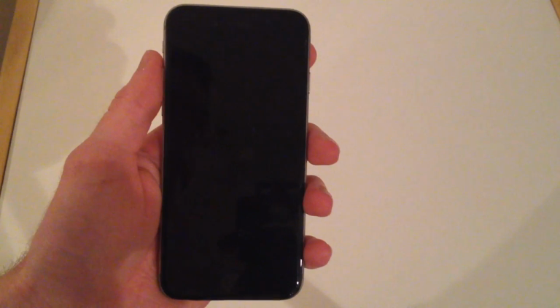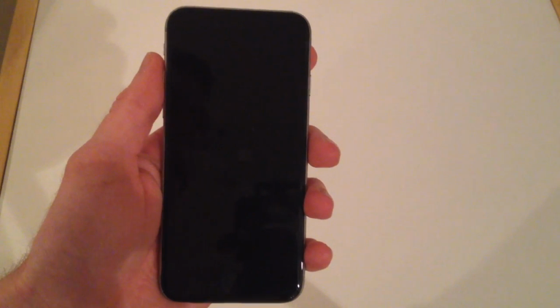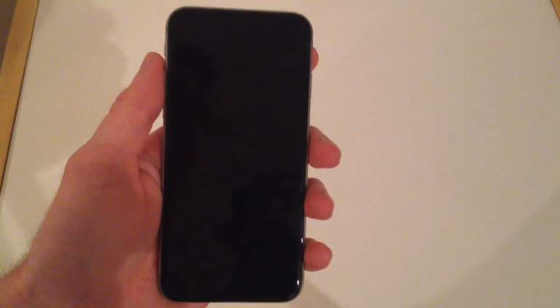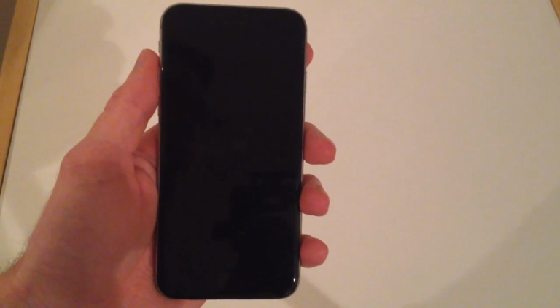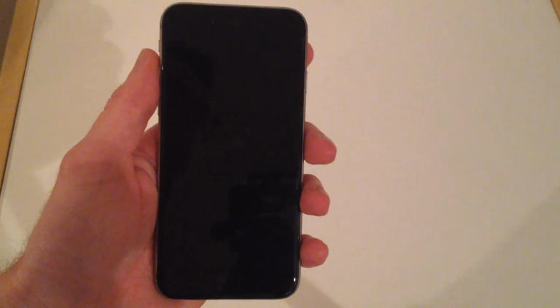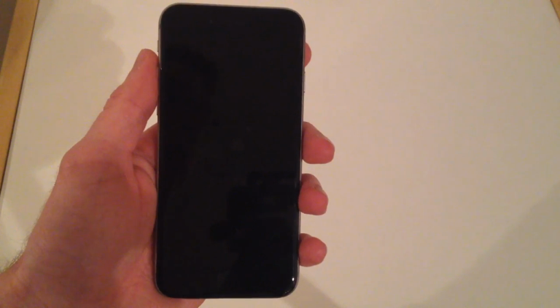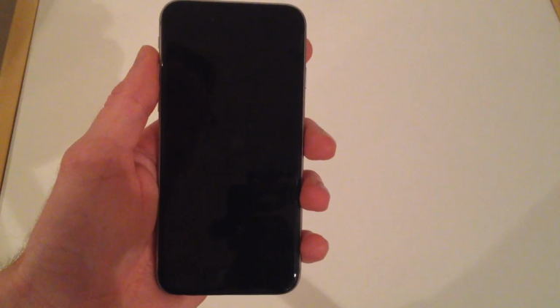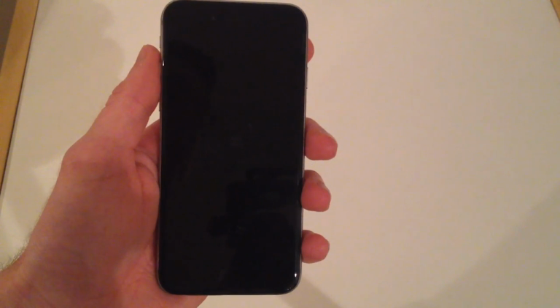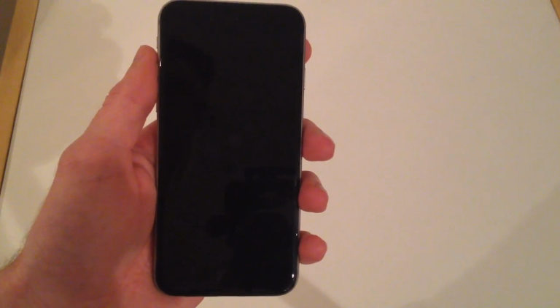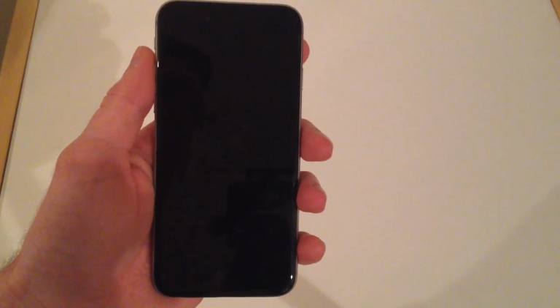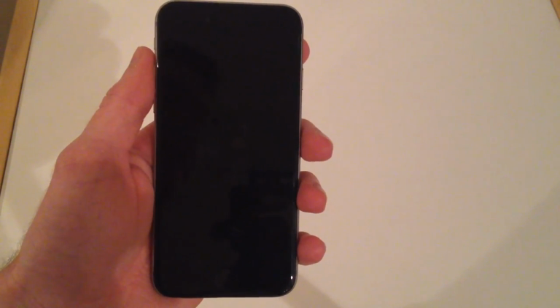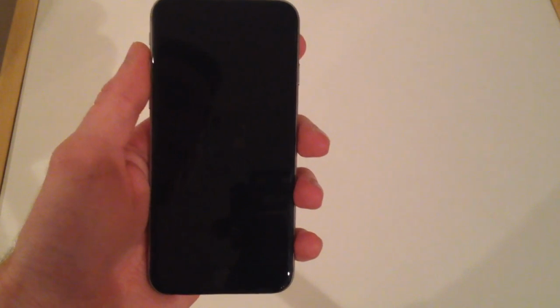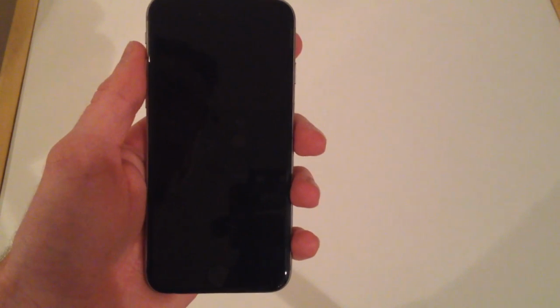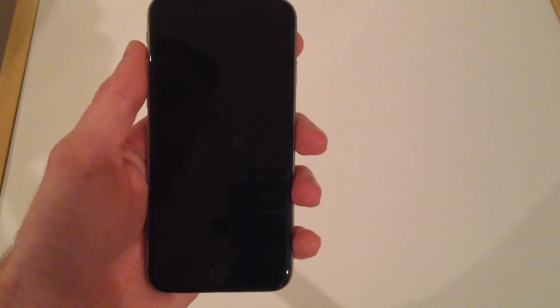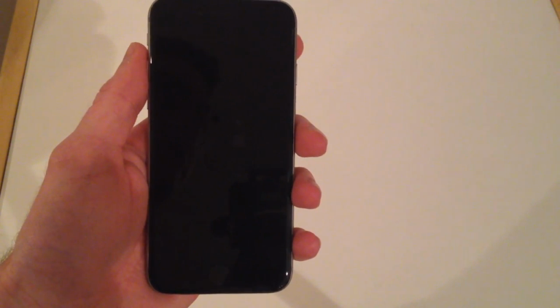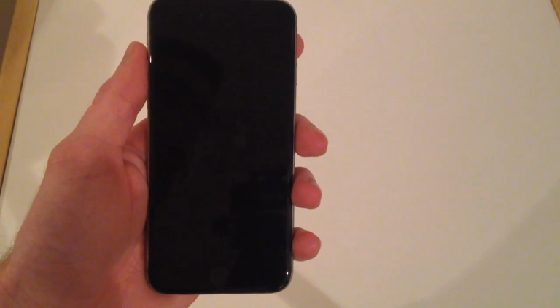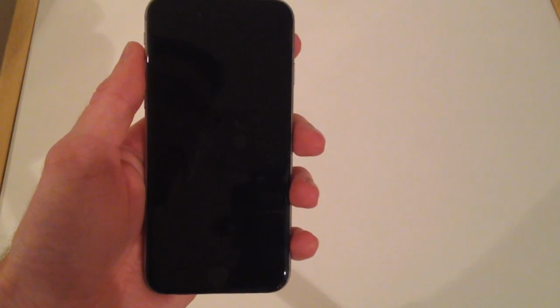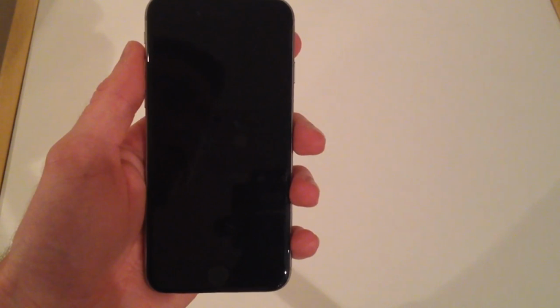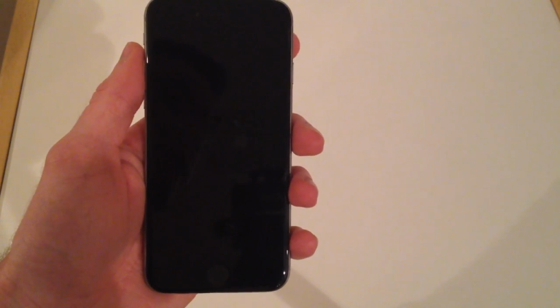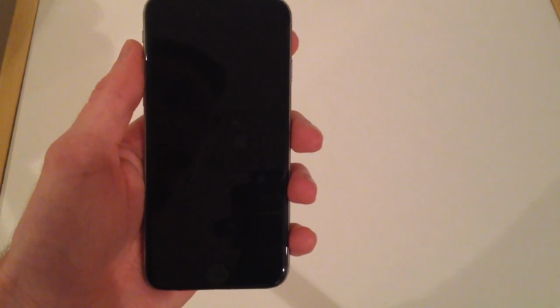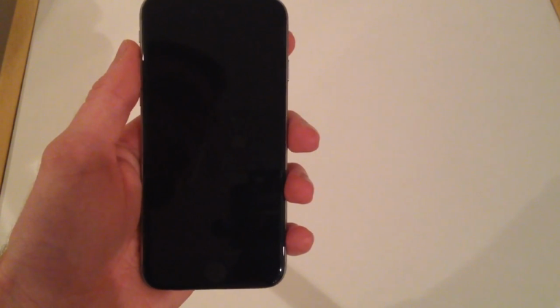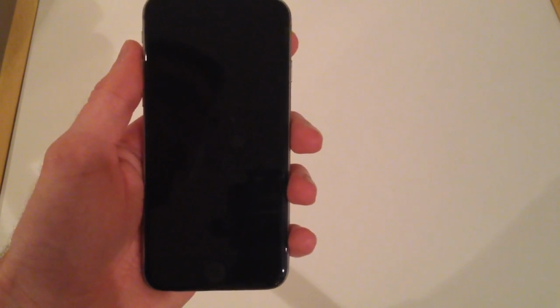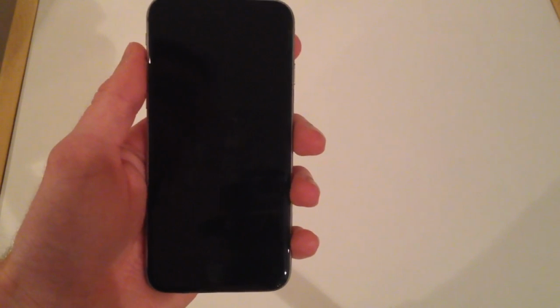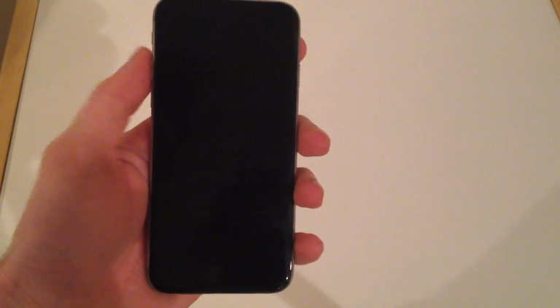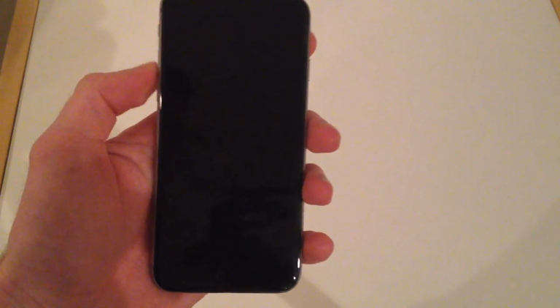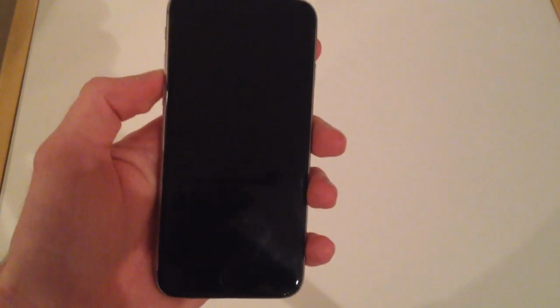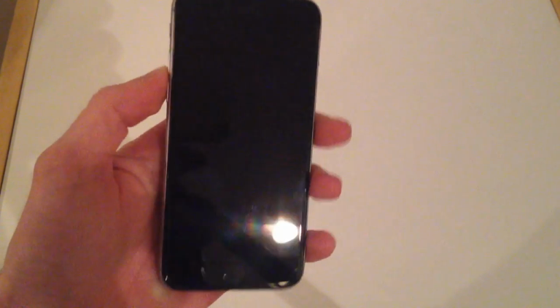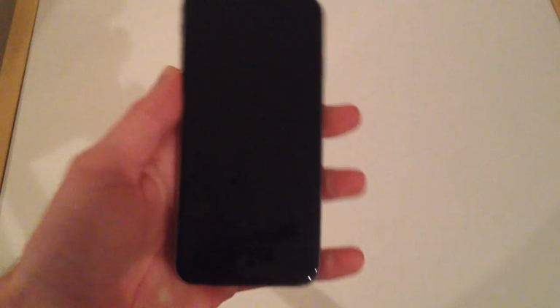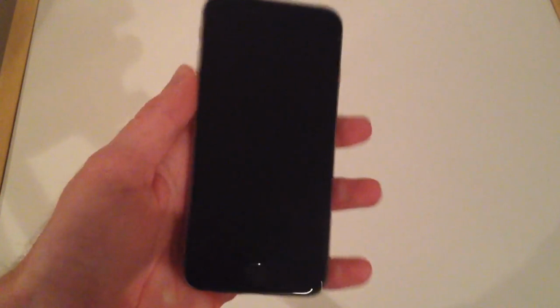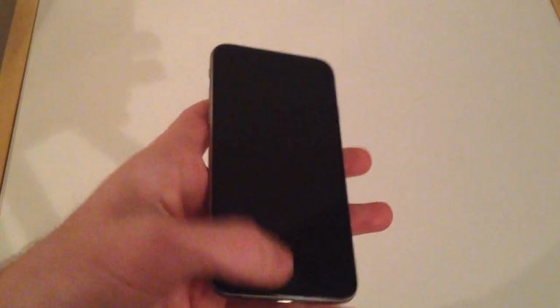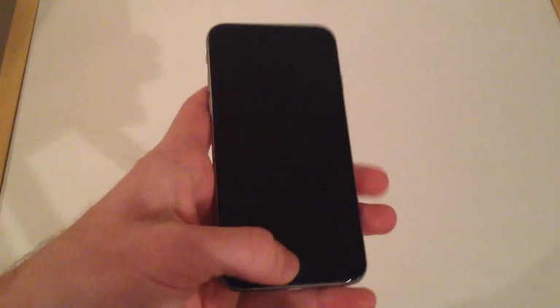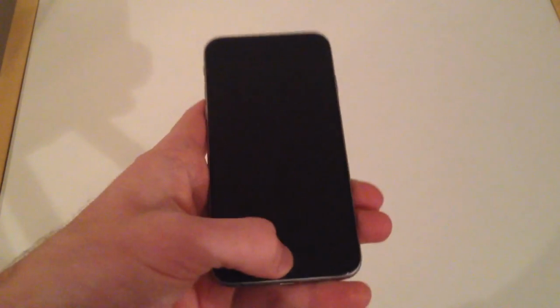Hey guys, what's up? Welcome back to iTouch AppReviewers. In this video, I just wanted to give you a quick little update on our main iPhone 6 here.